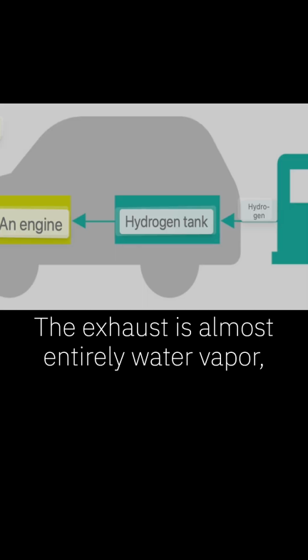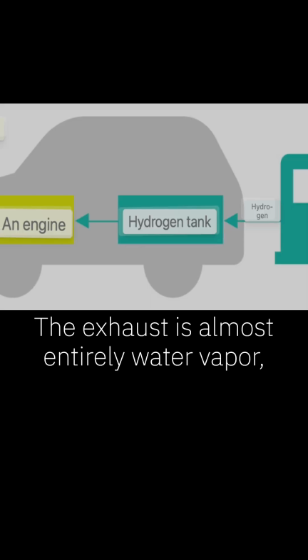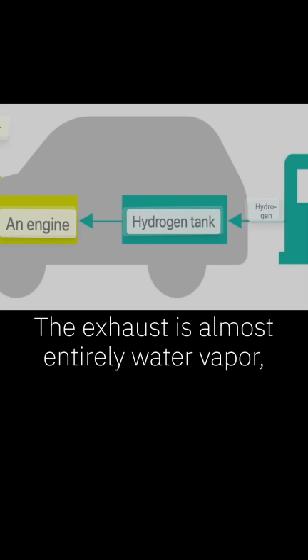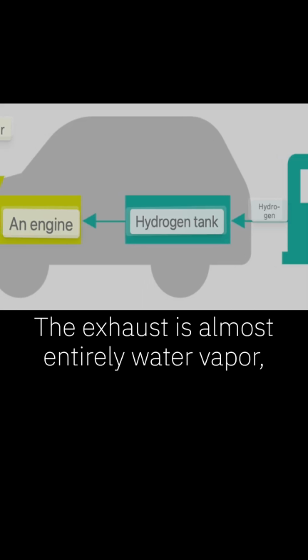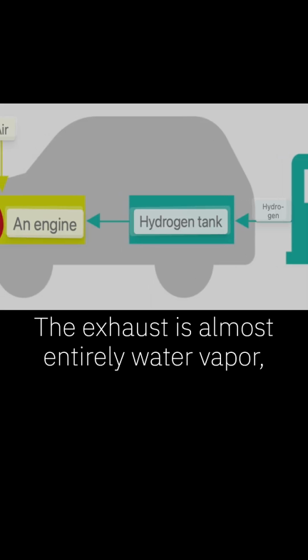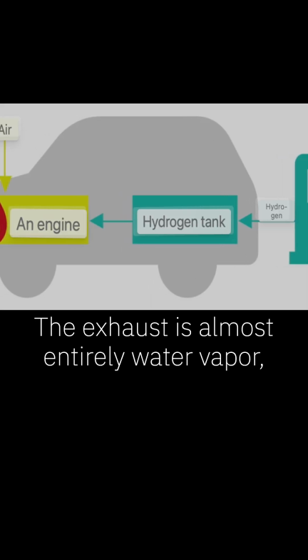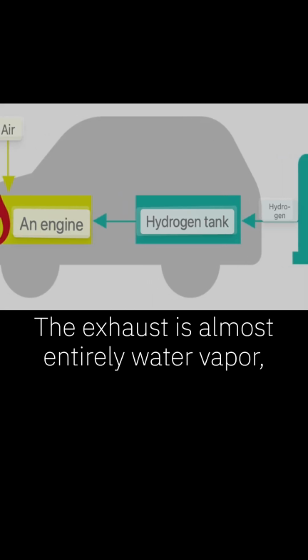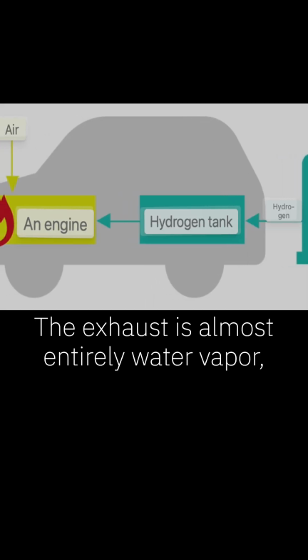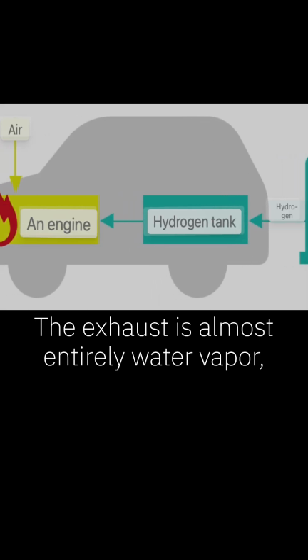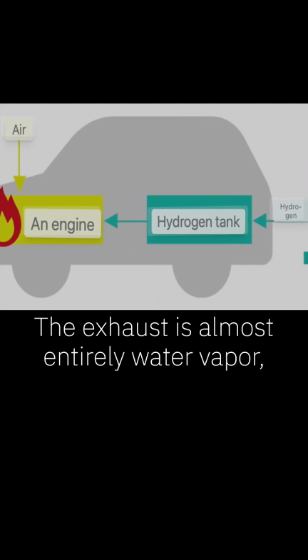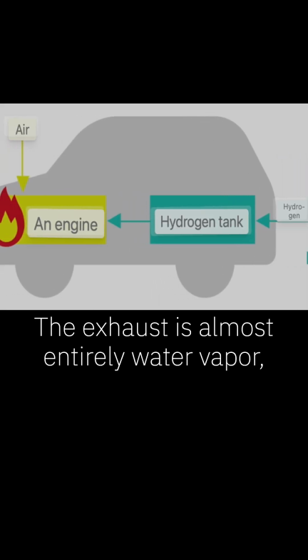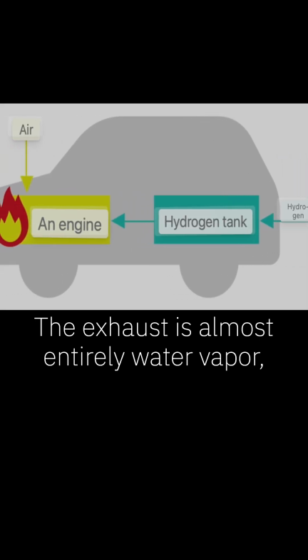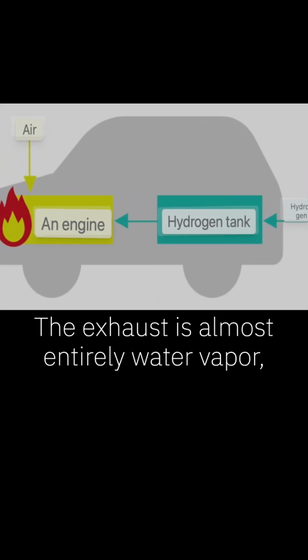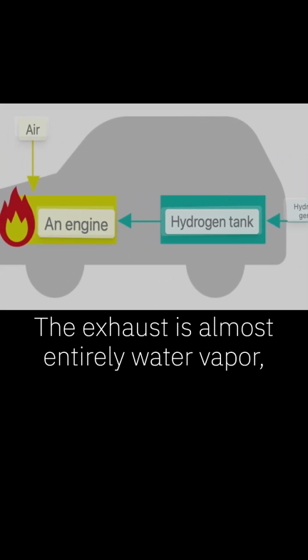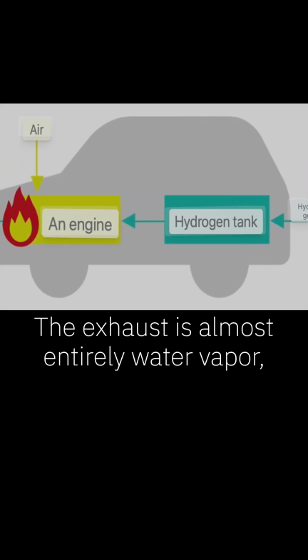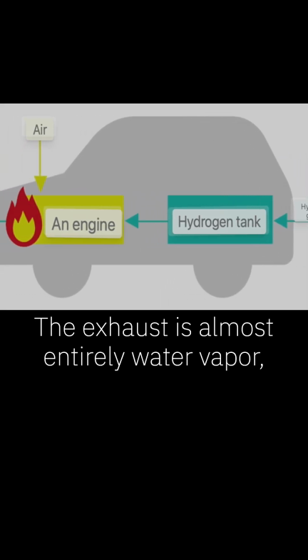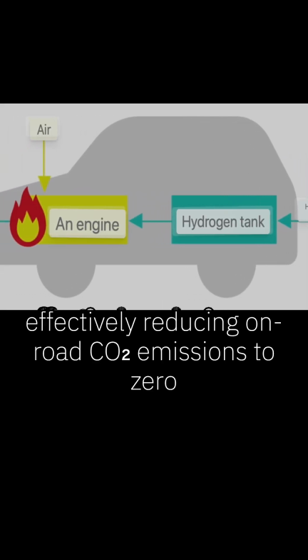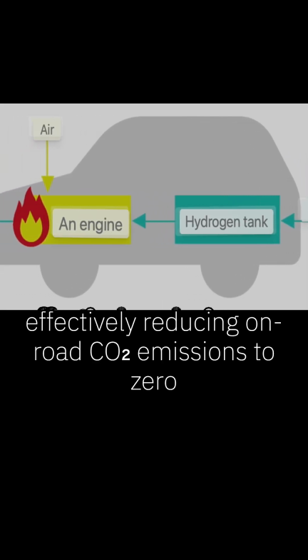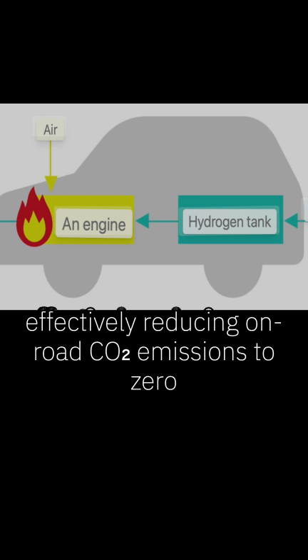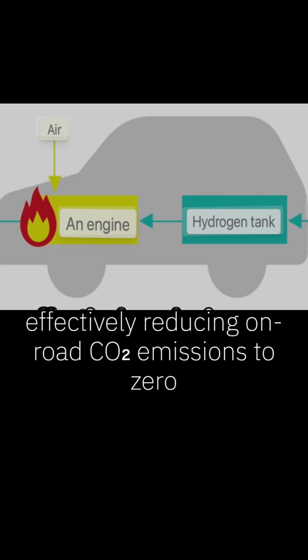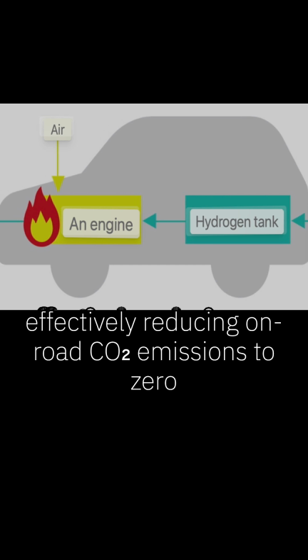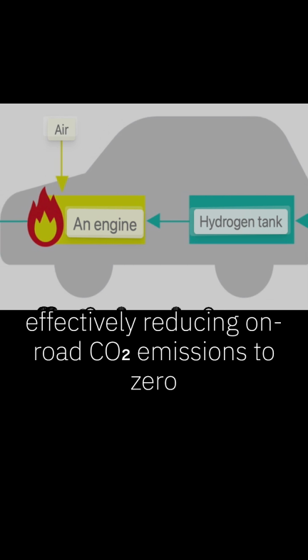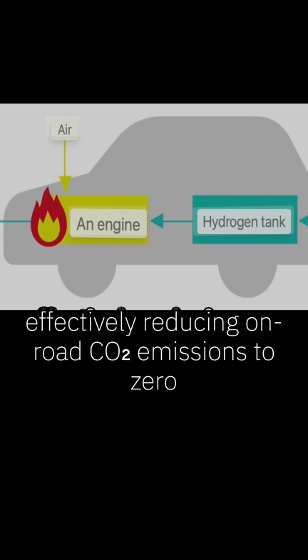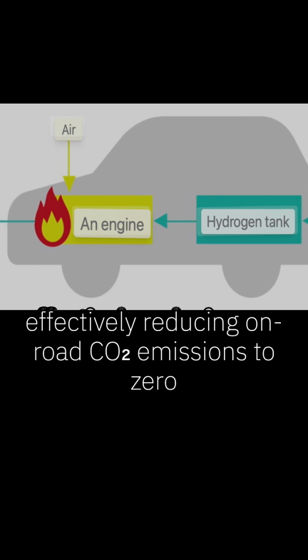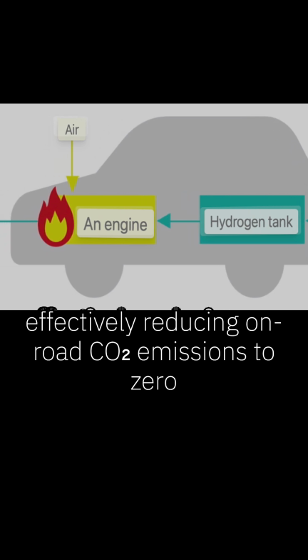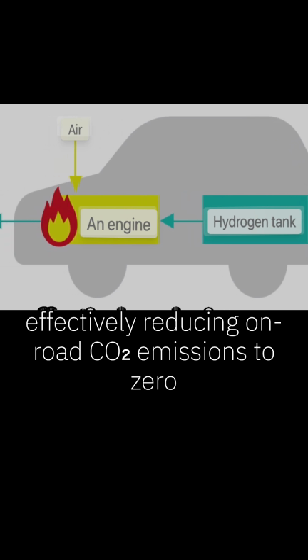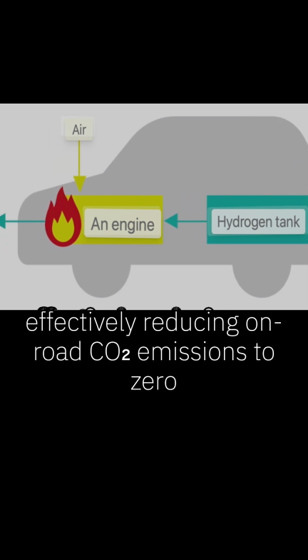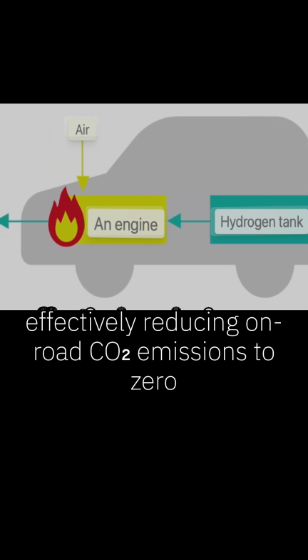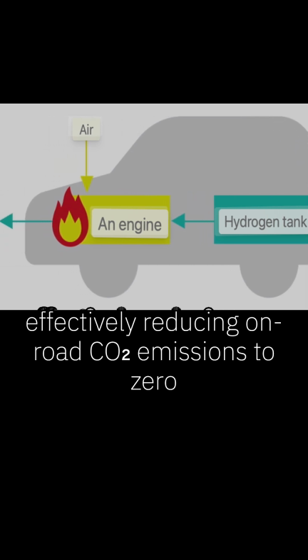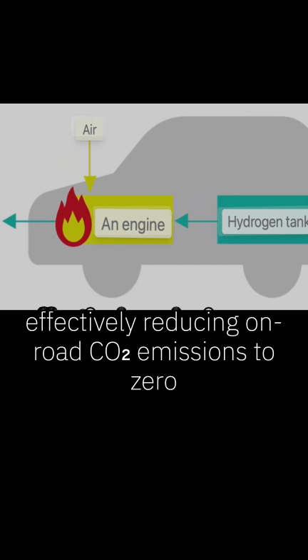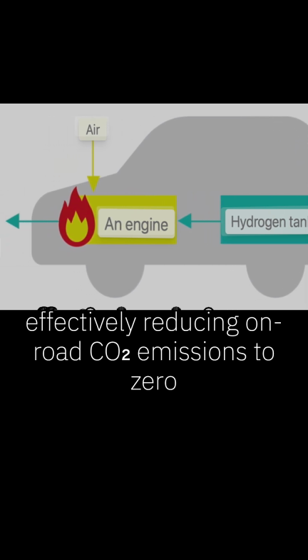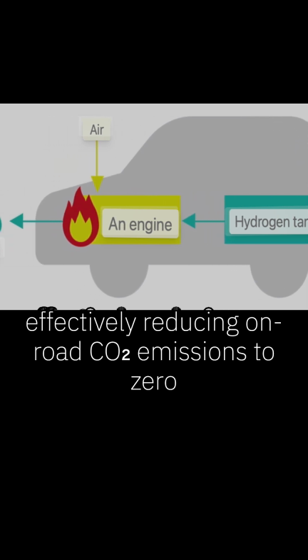The exhaust is almost entirely water vapor, effectively reducing on-road CO2 emissions to zero.